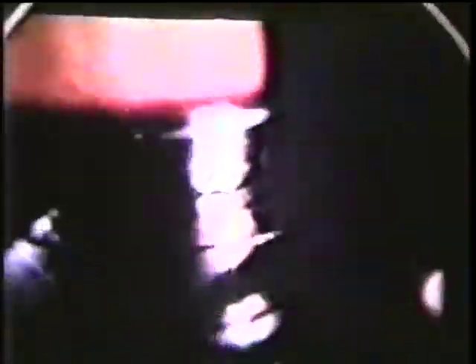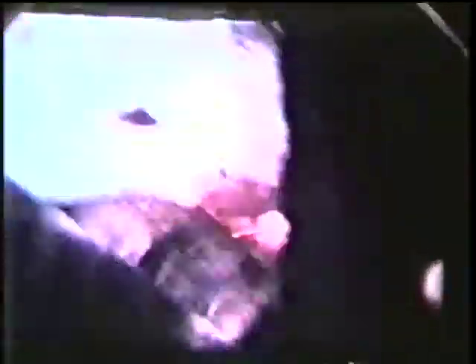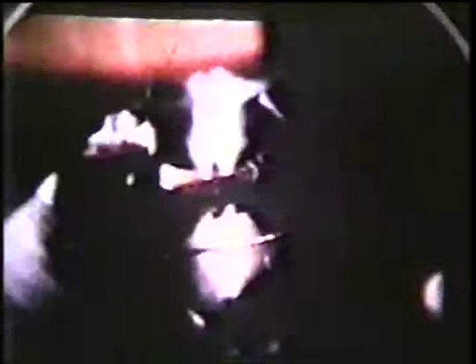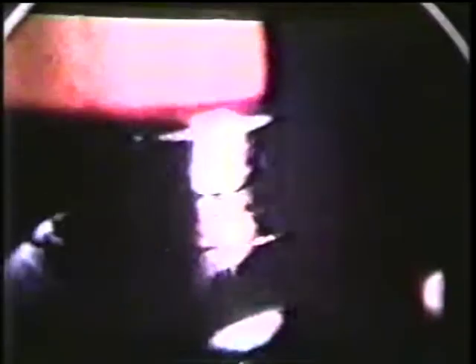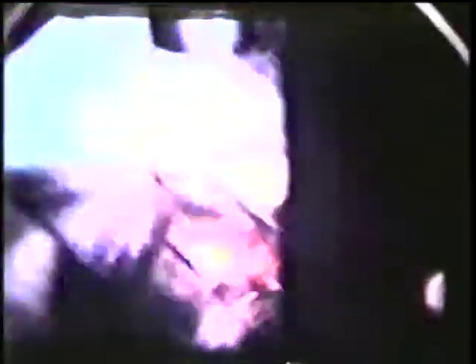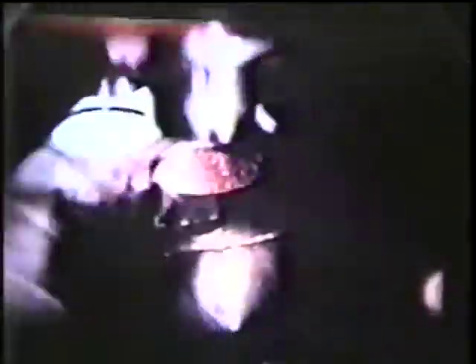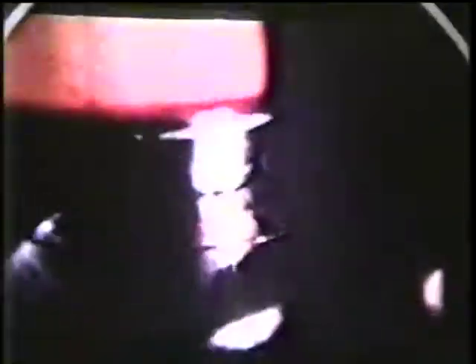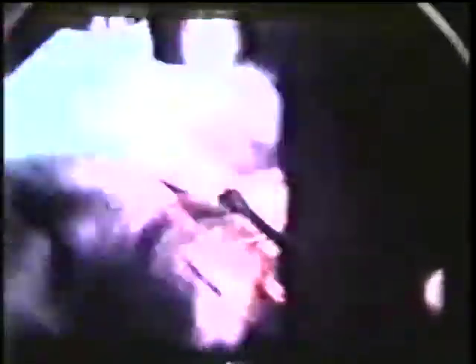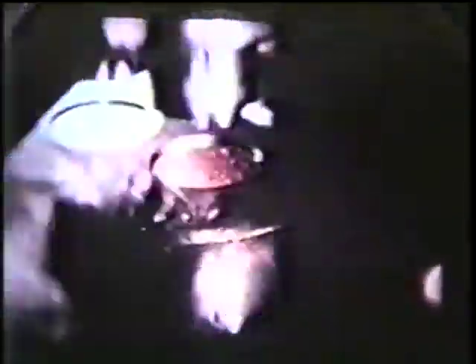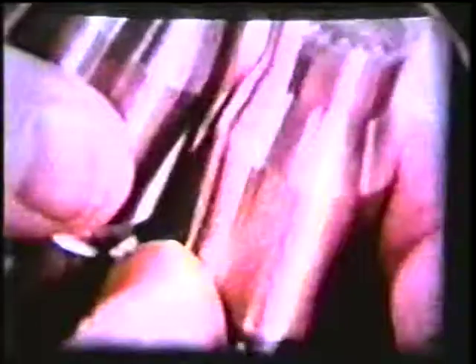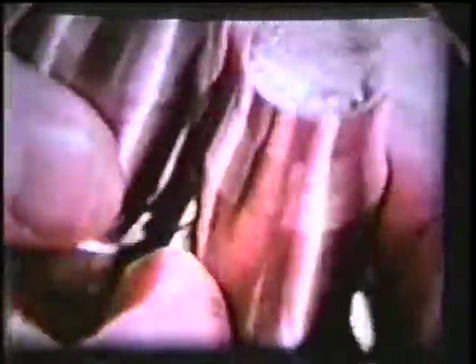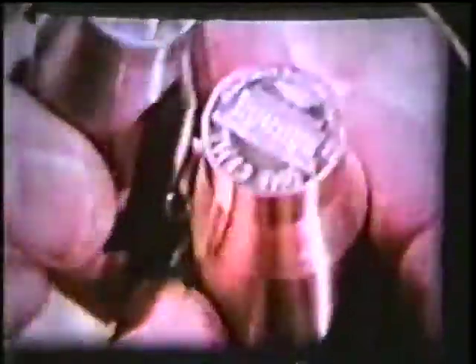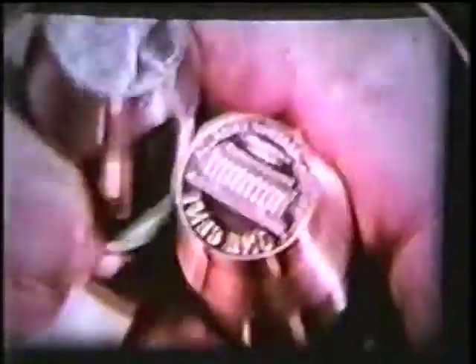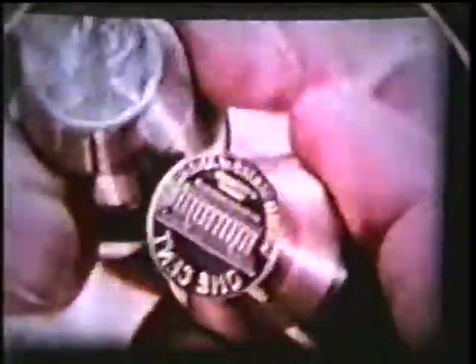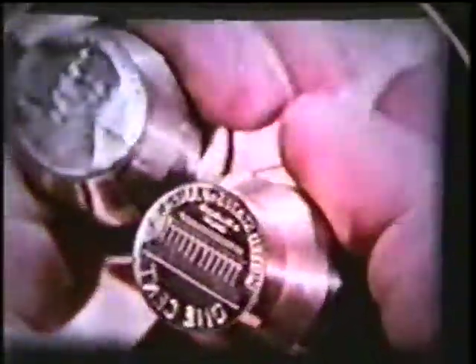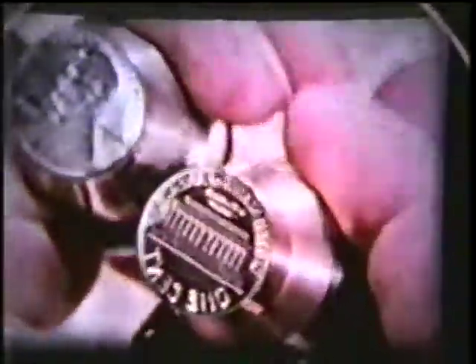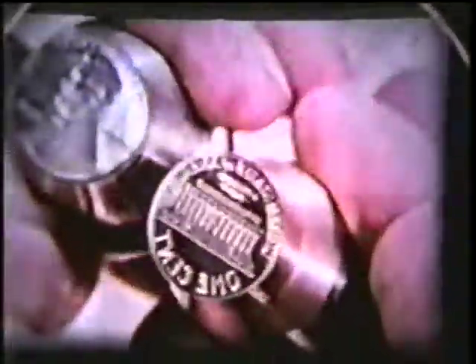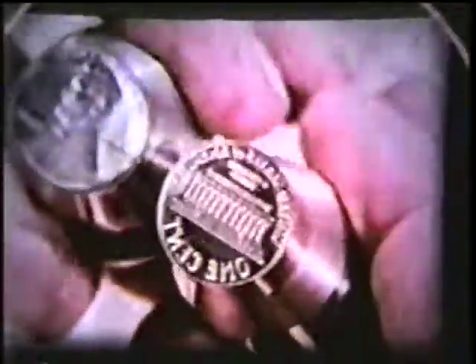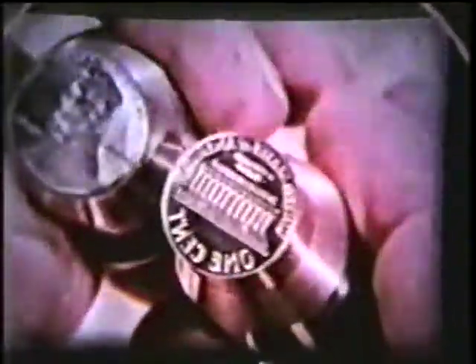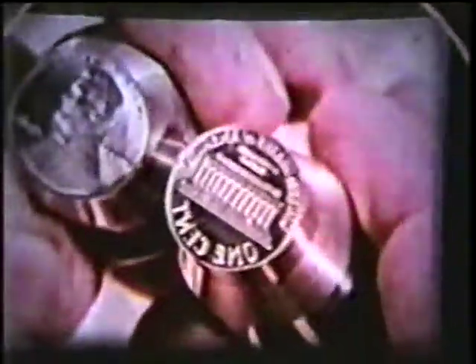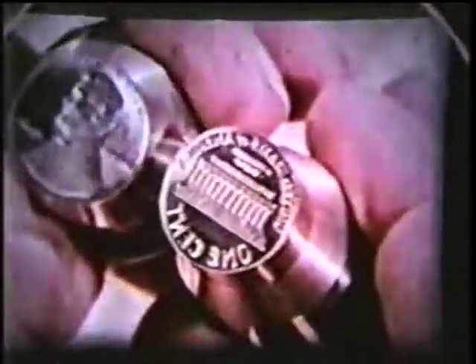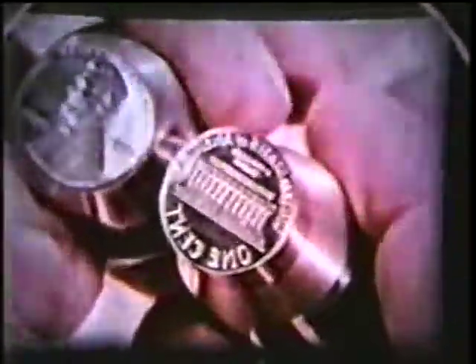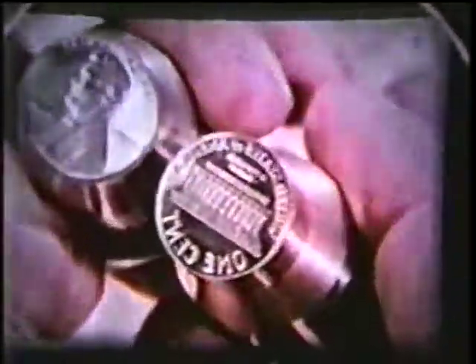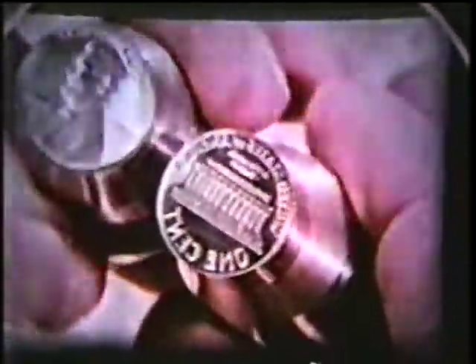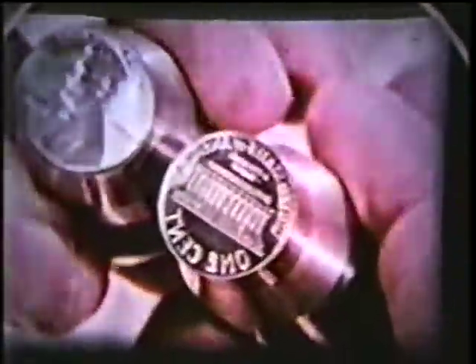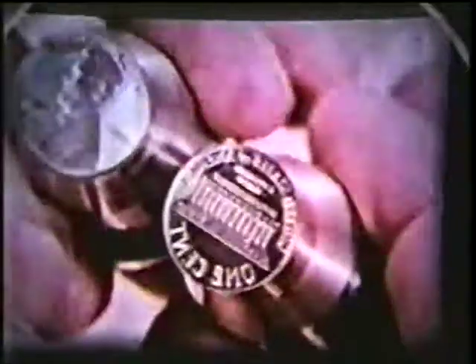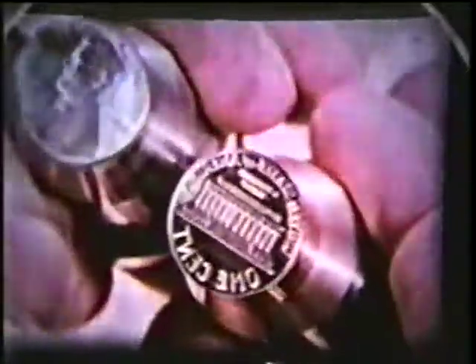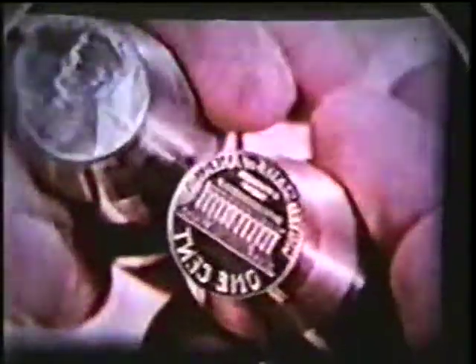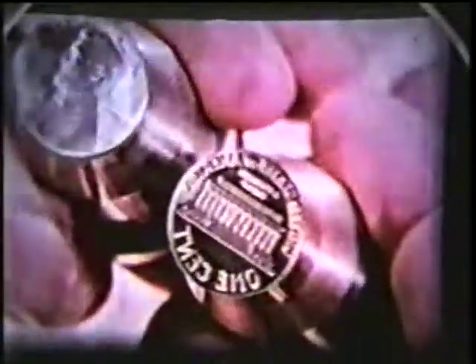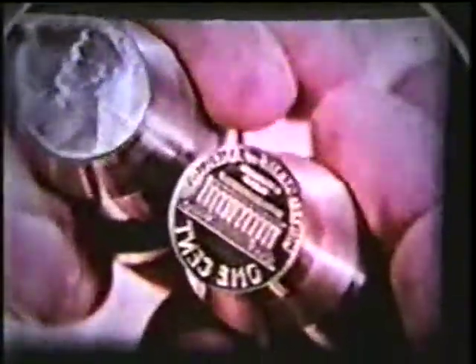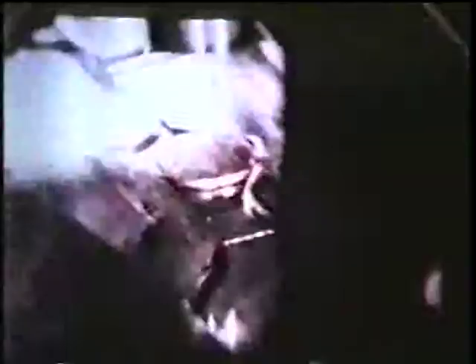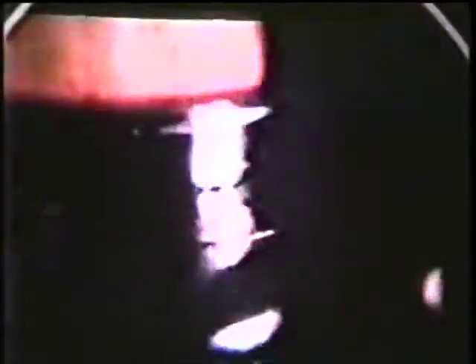Then the blanks are stamped. There are two dies. One hits the bottom, and the other hits the top.